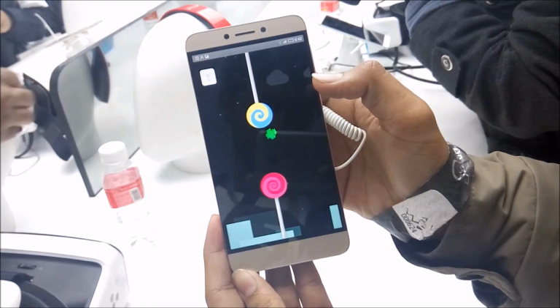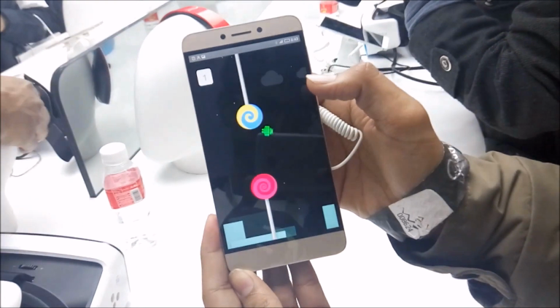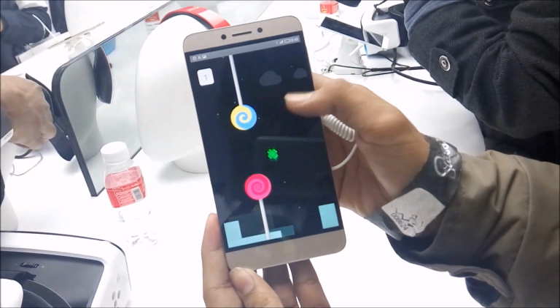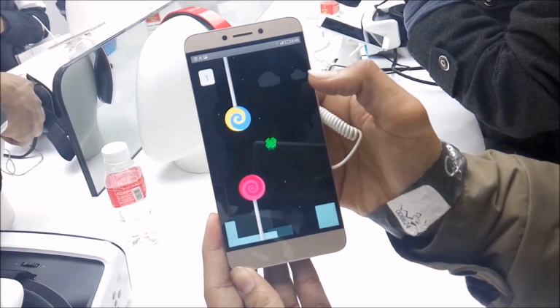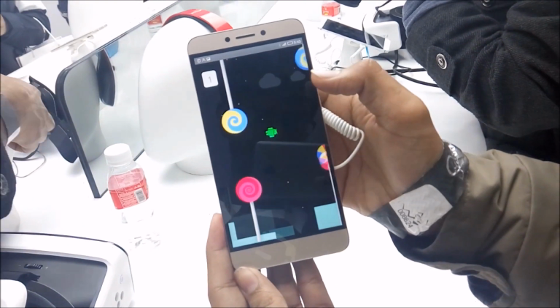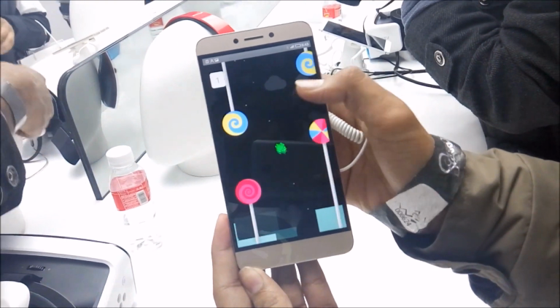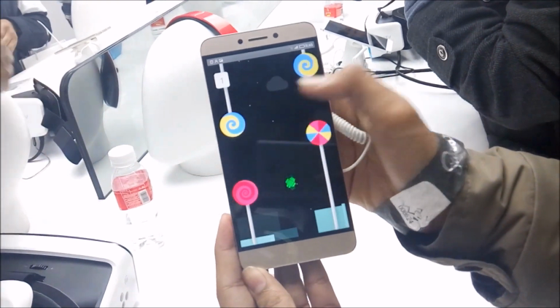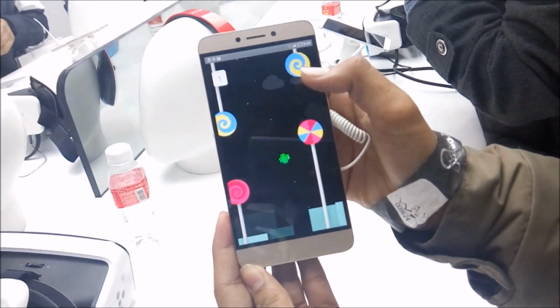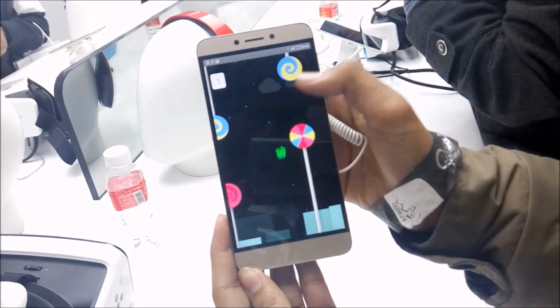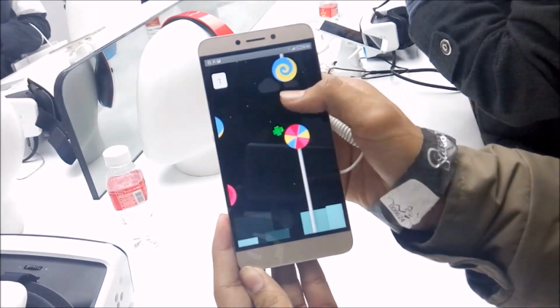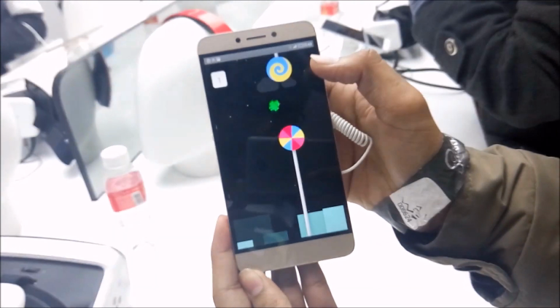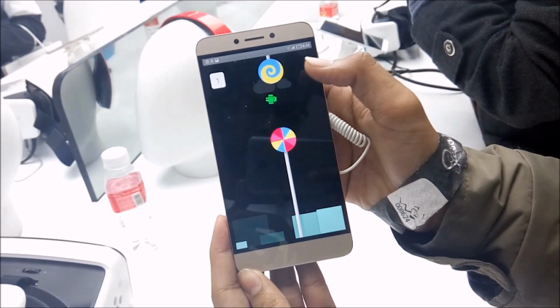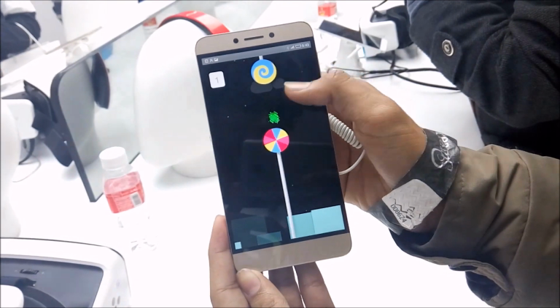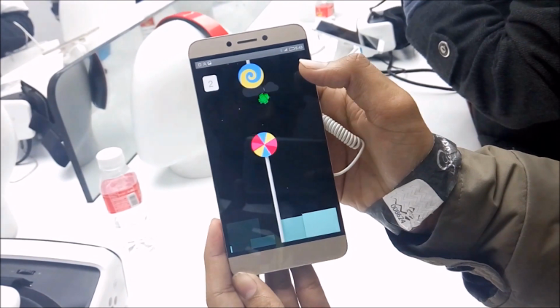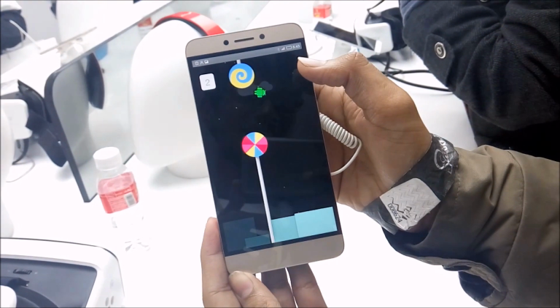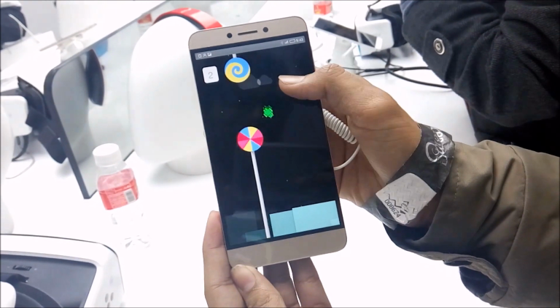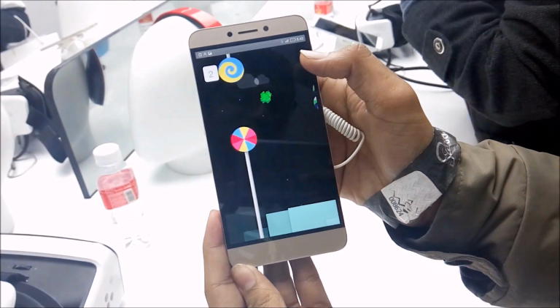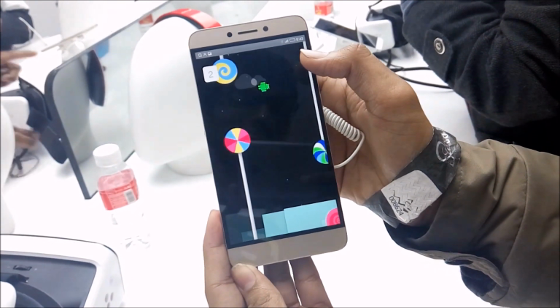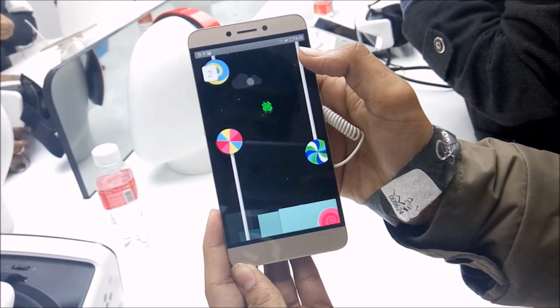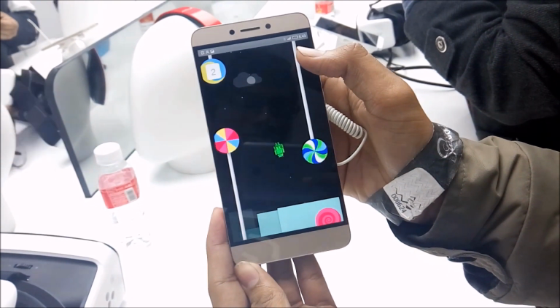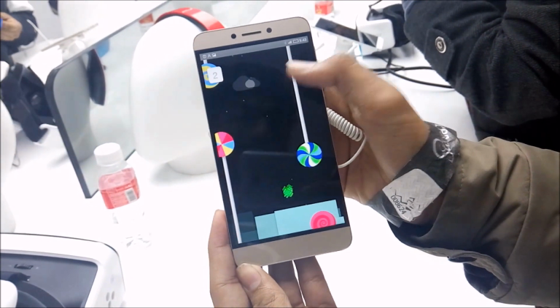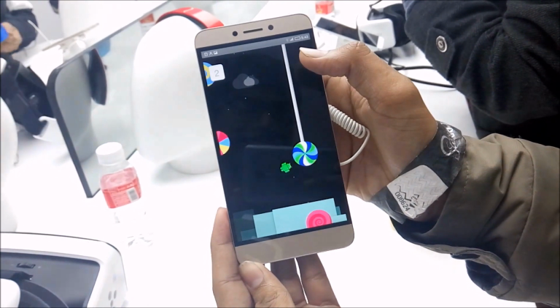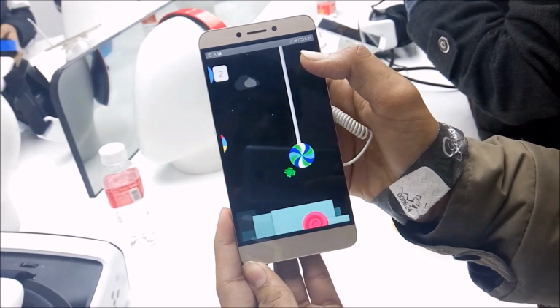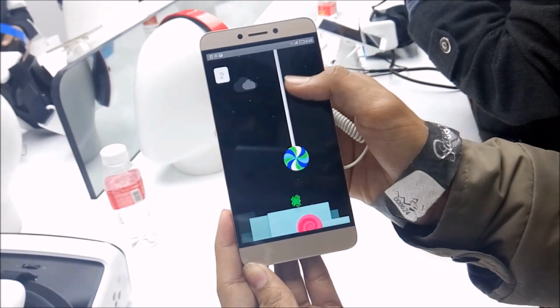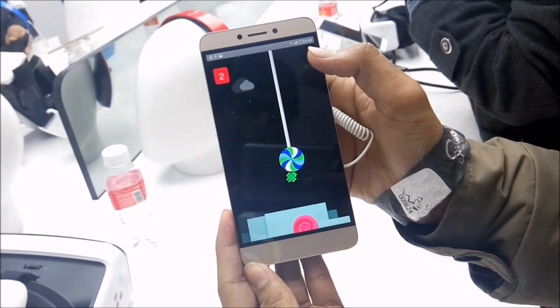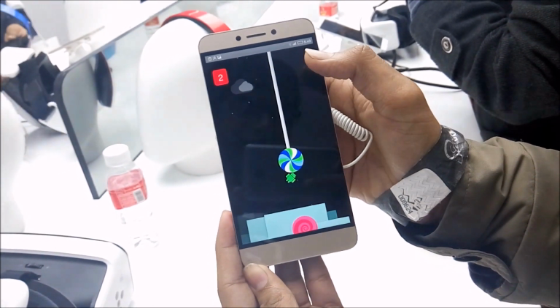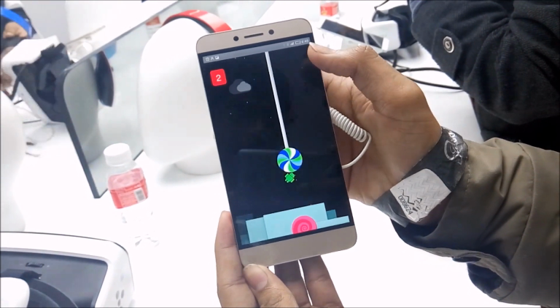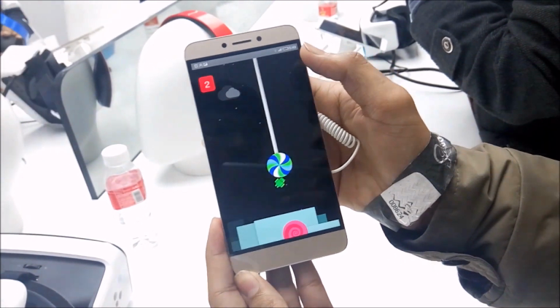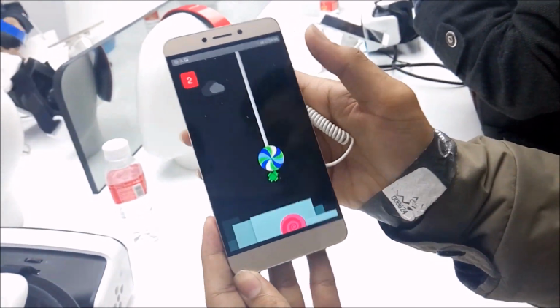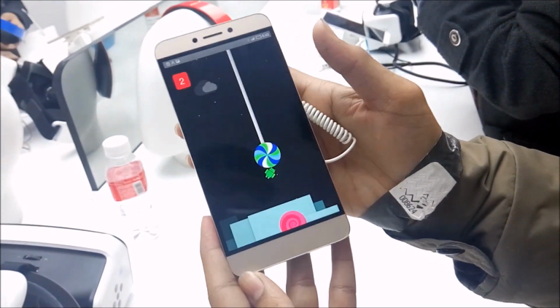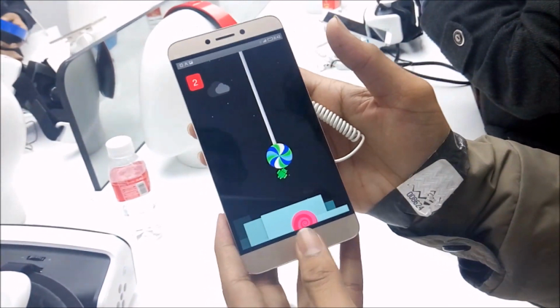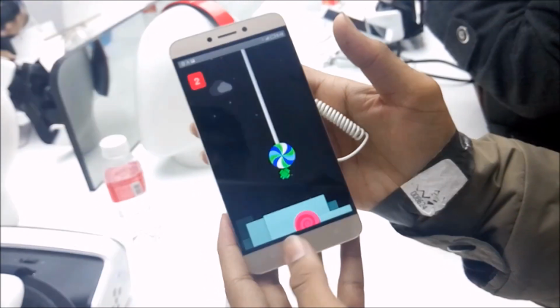The Antutu Benchmark score is 55K. That's amazing.